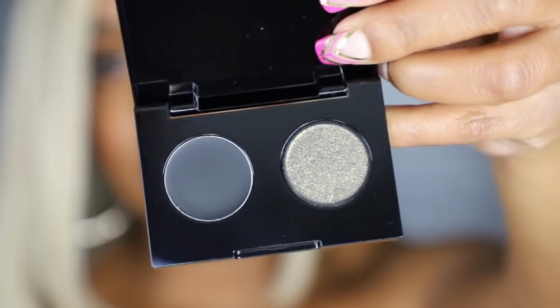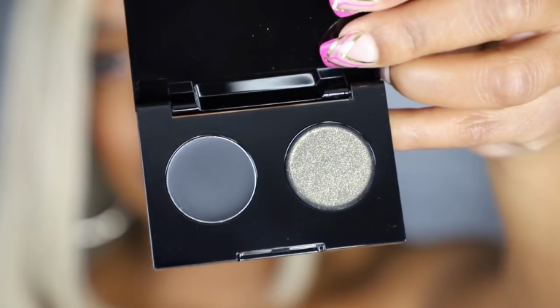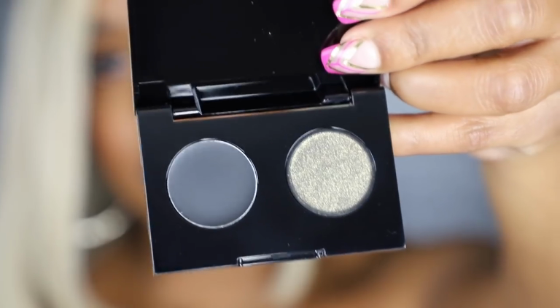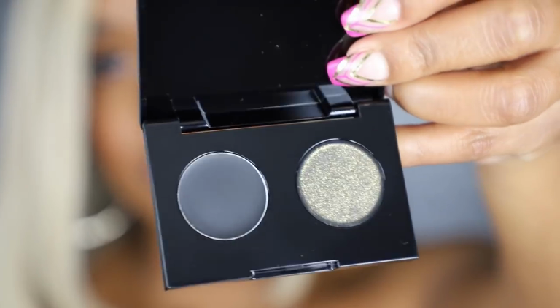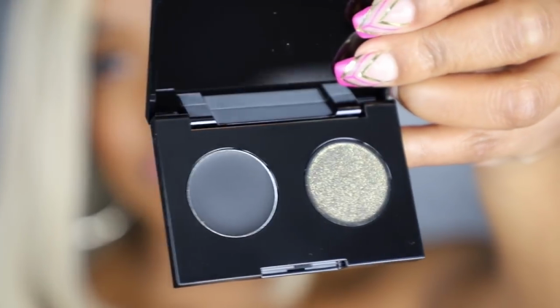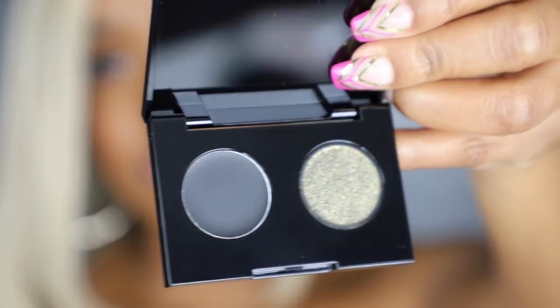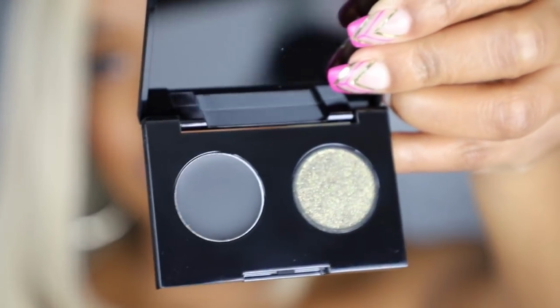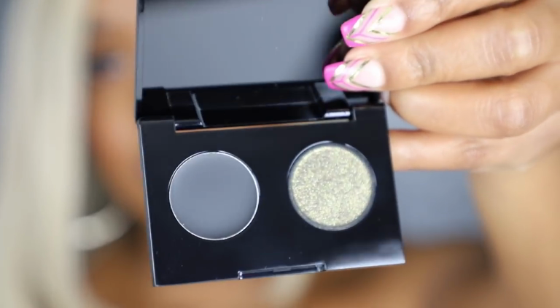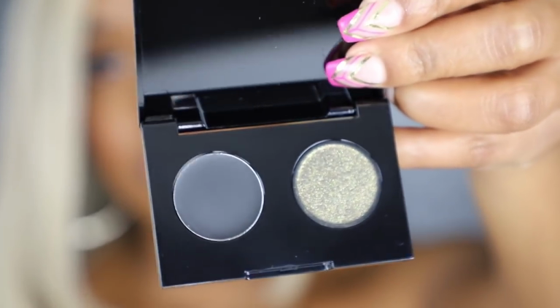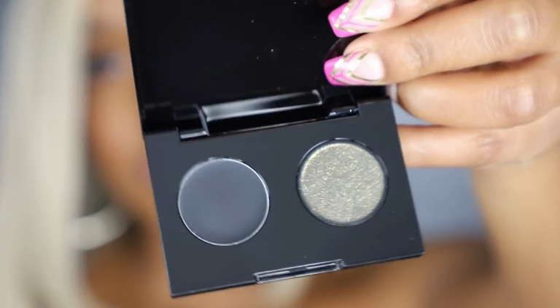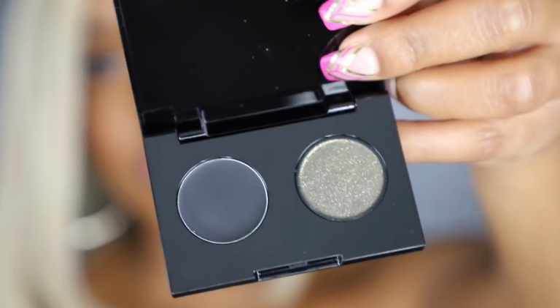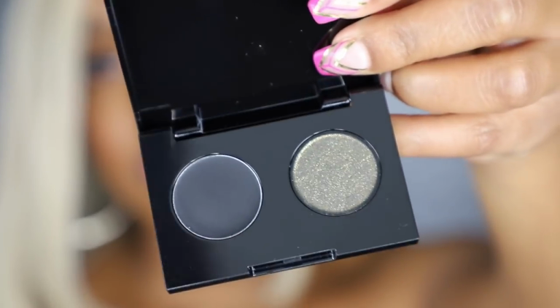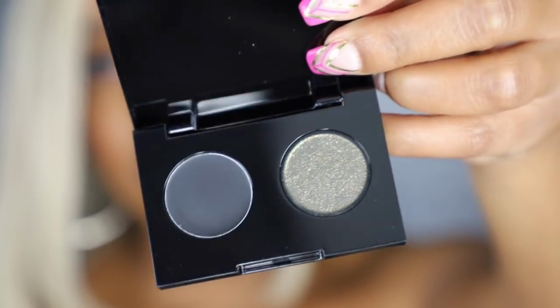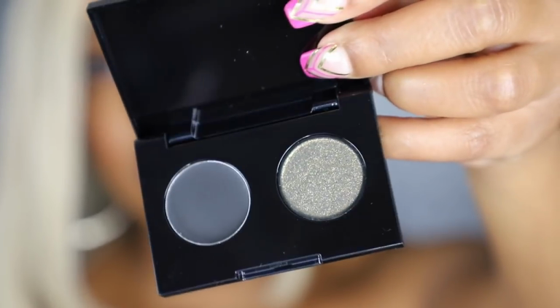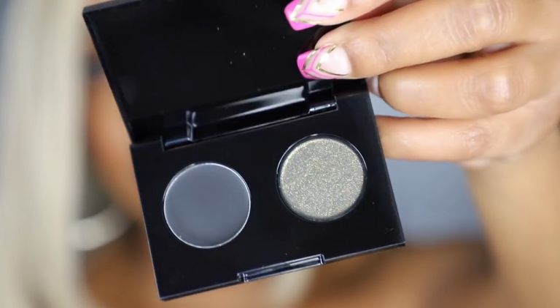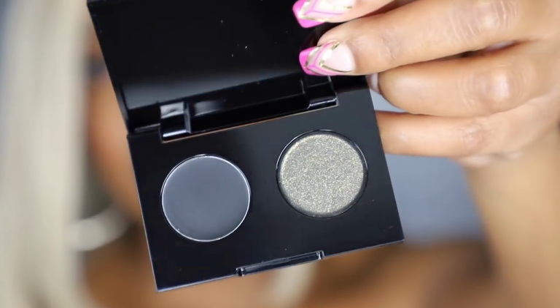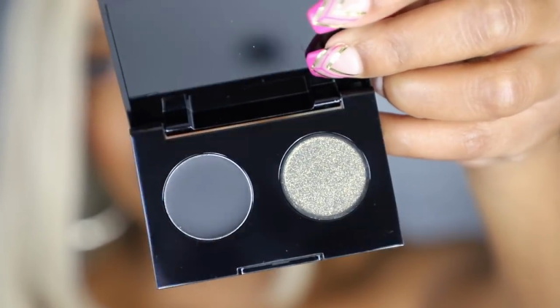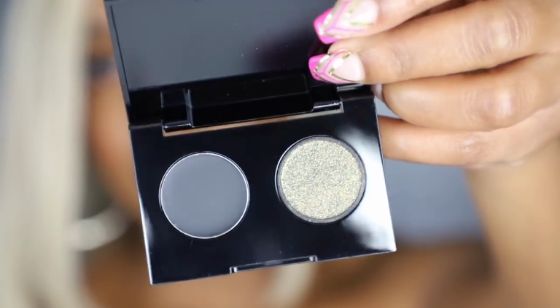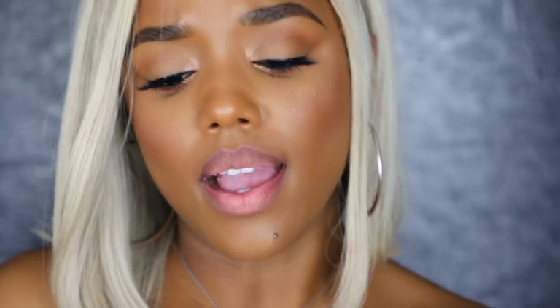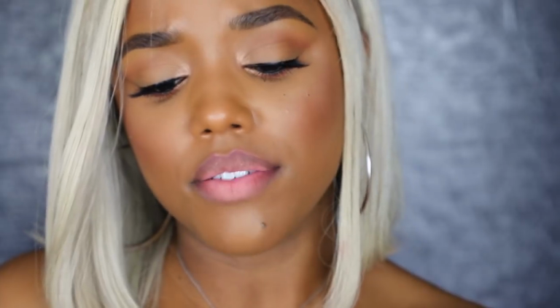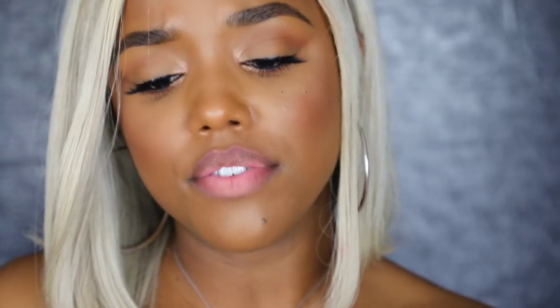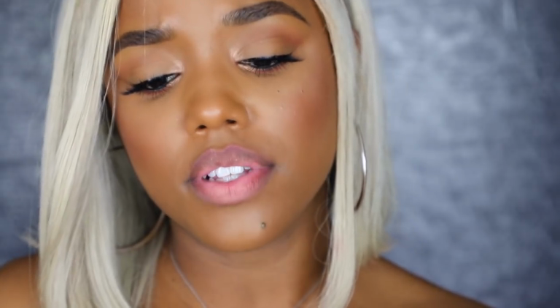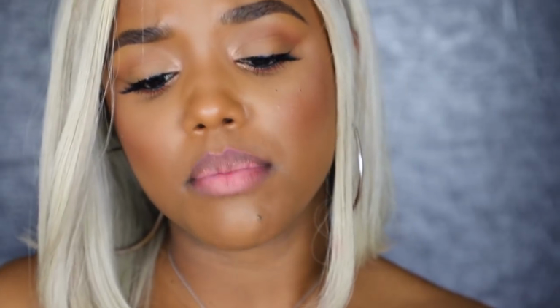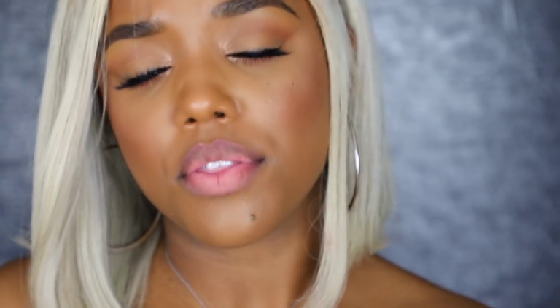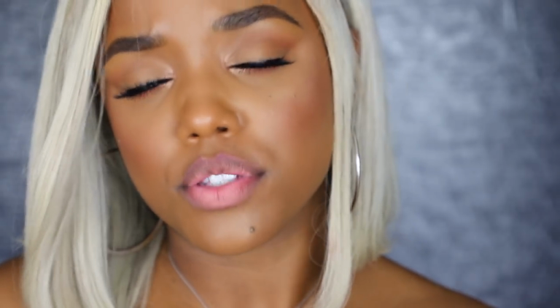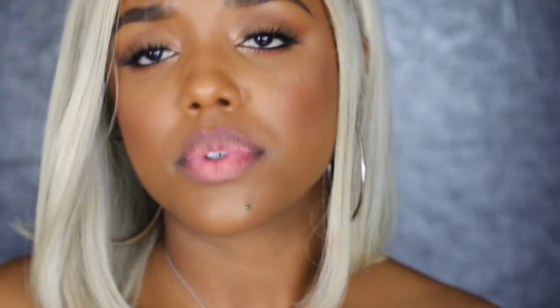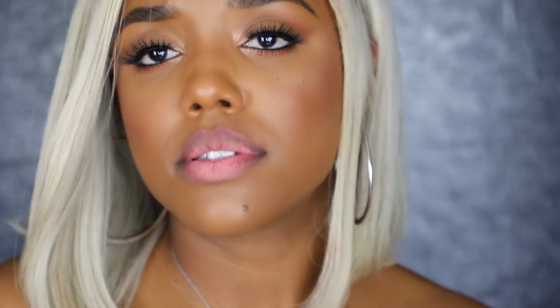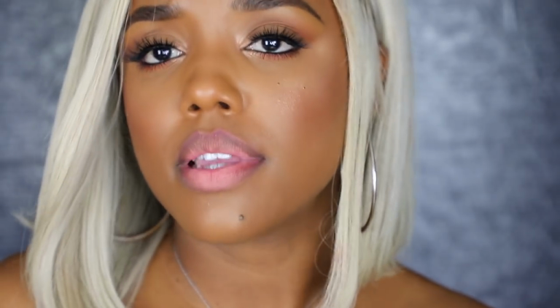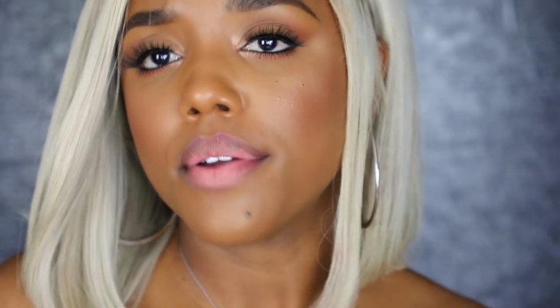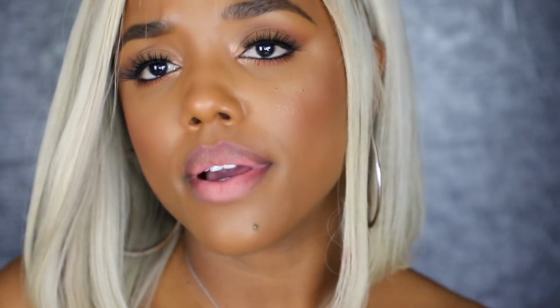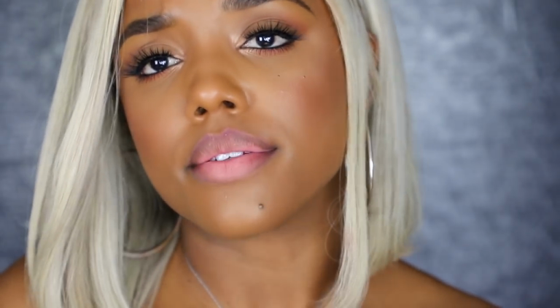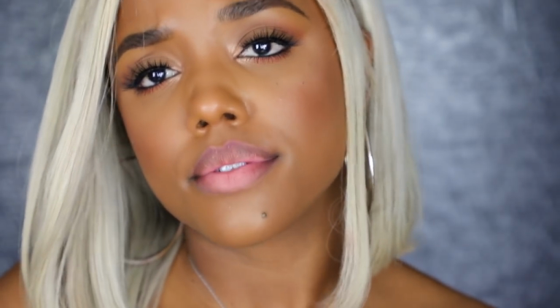And finally, the last one is called 'Untamed,' and it looks like this. I have a good feeling about this one — let's see how it does.